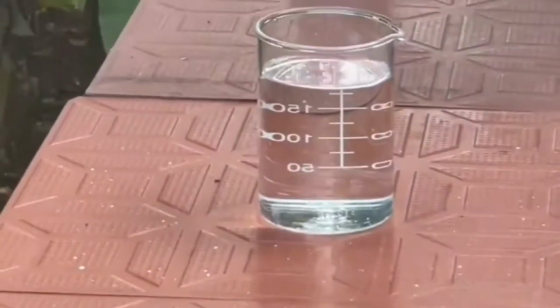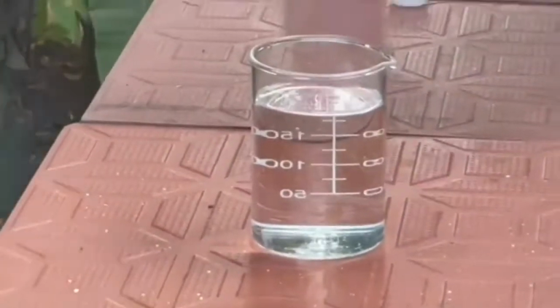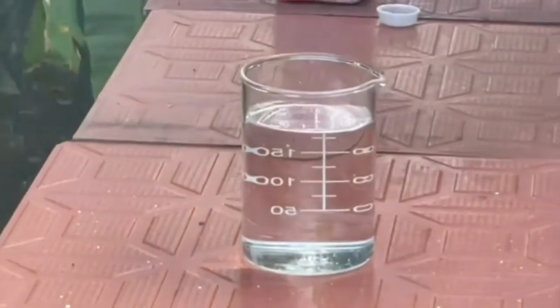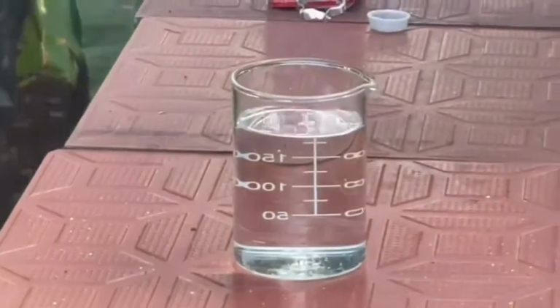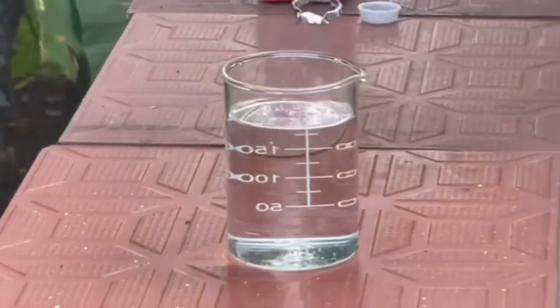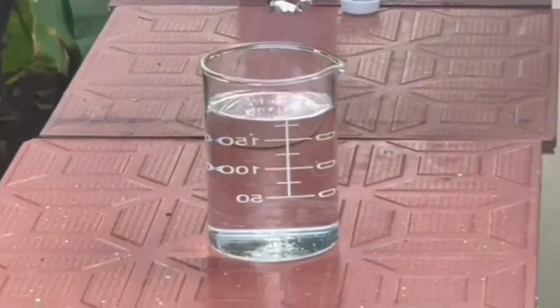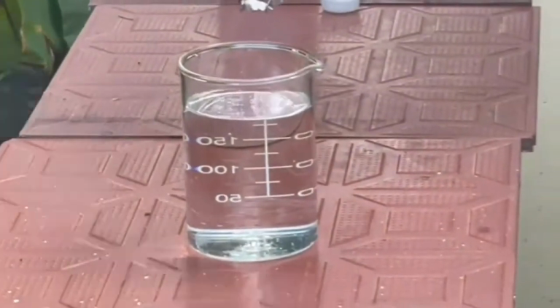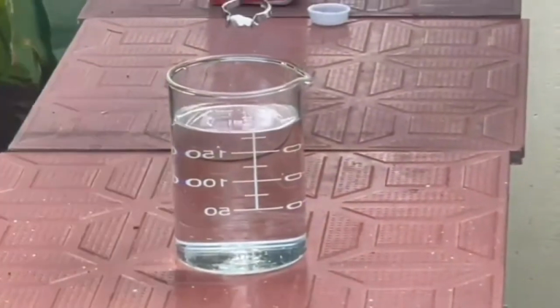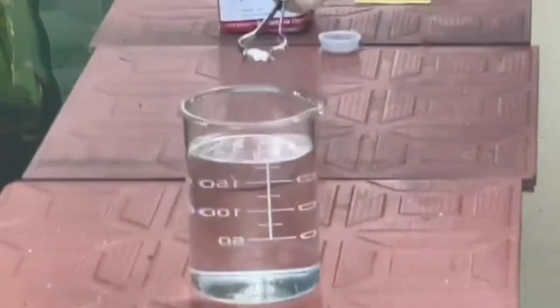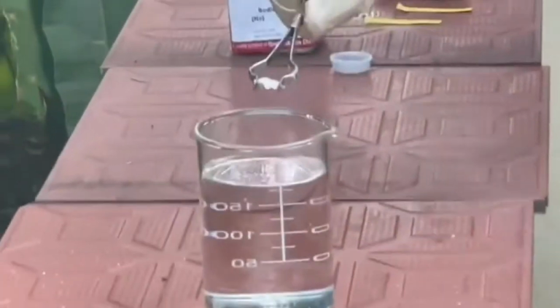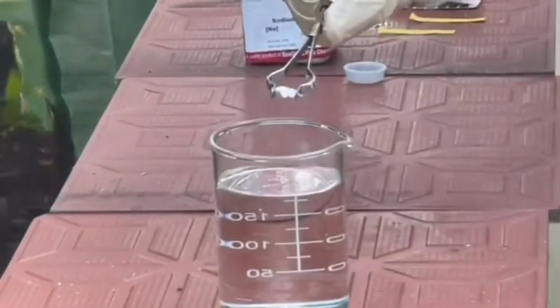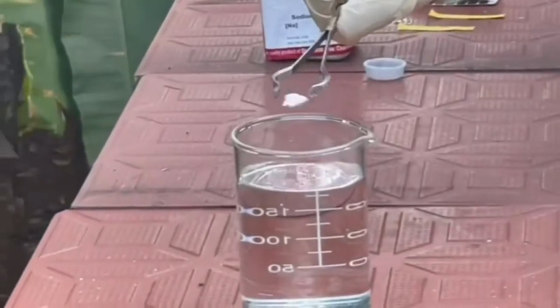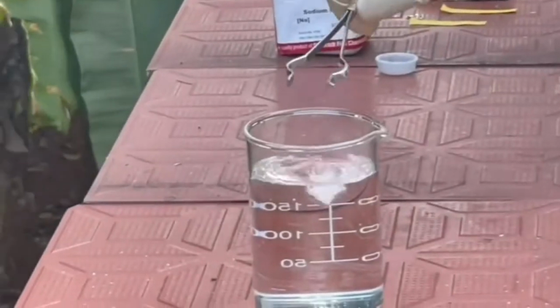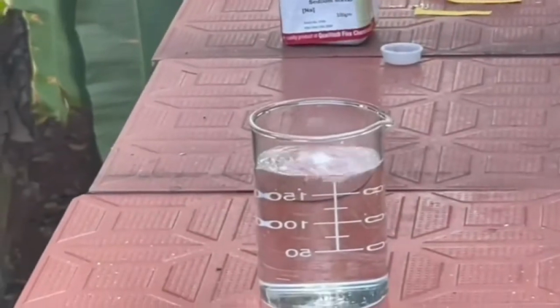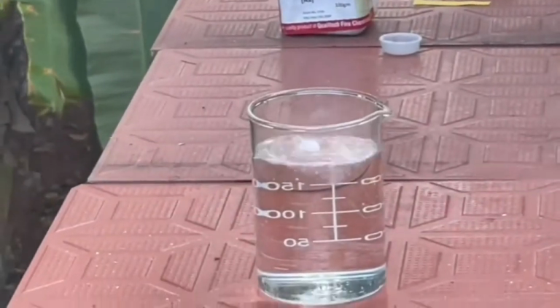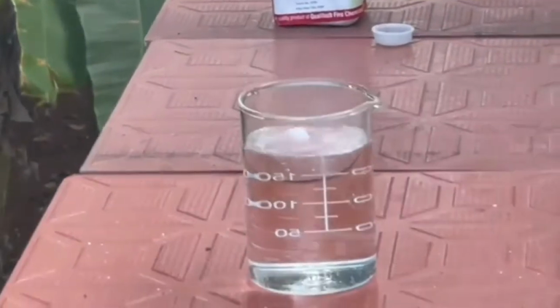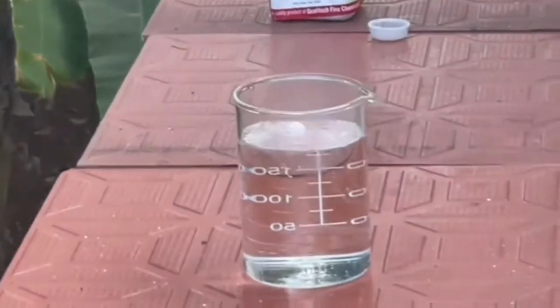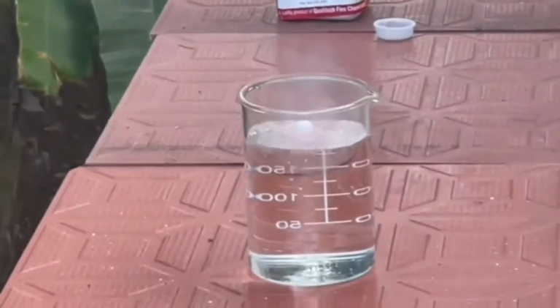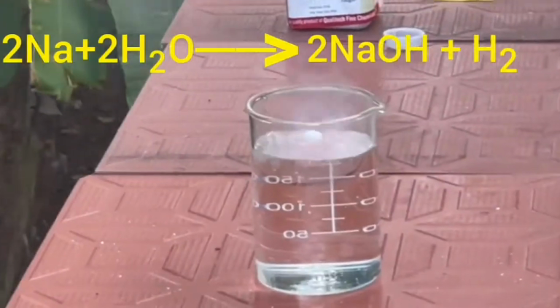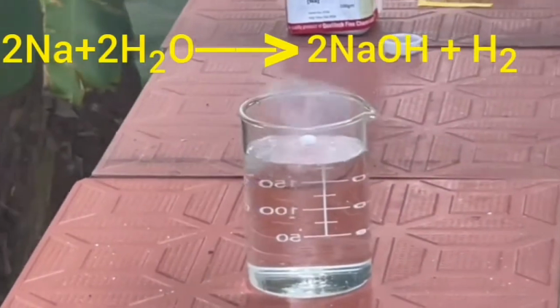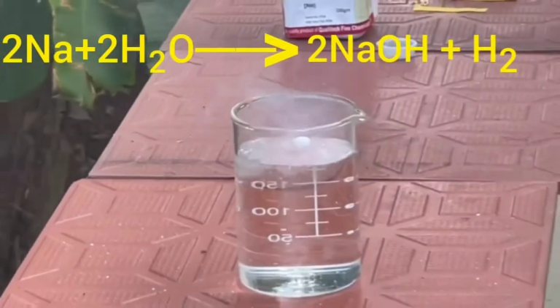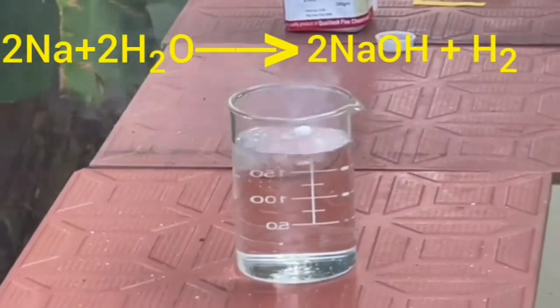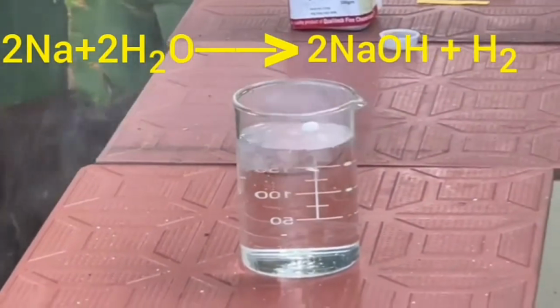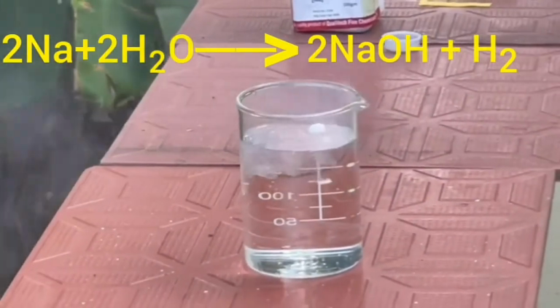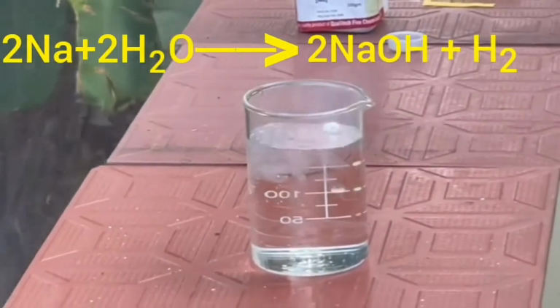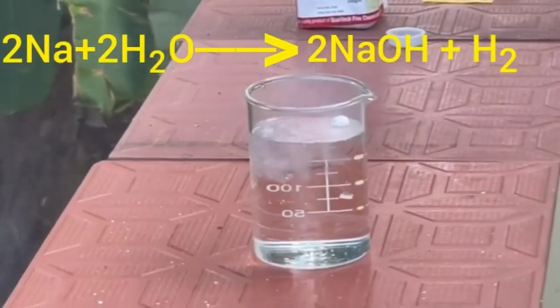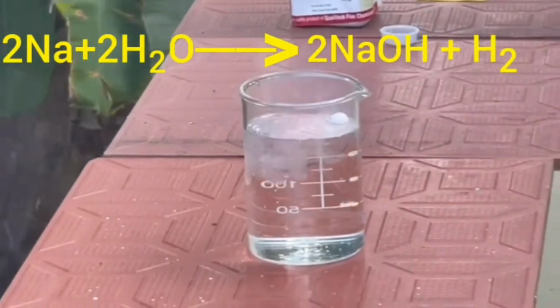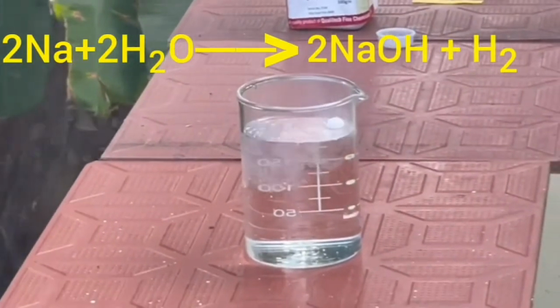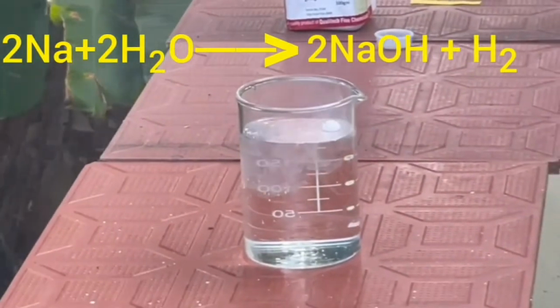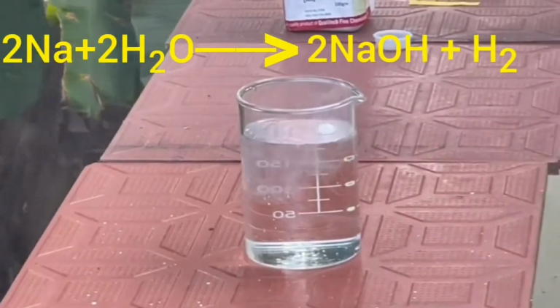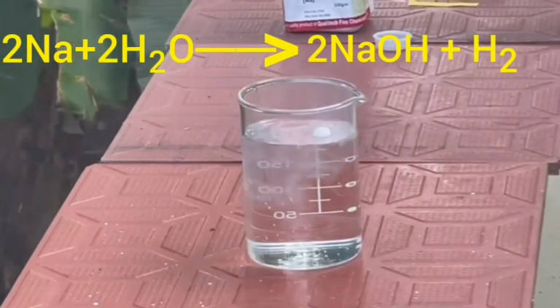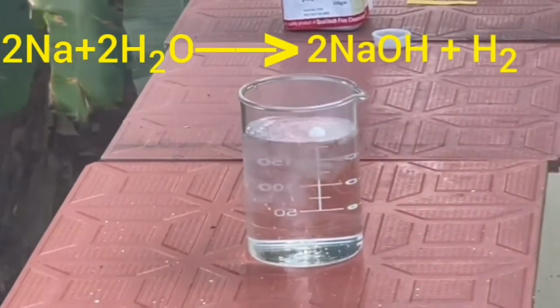Here sodium reacts with water to form sodium hydroxide with release of hydrogen gas.